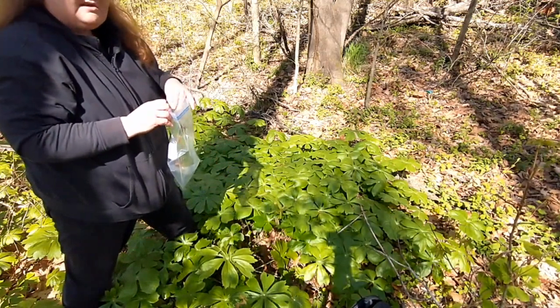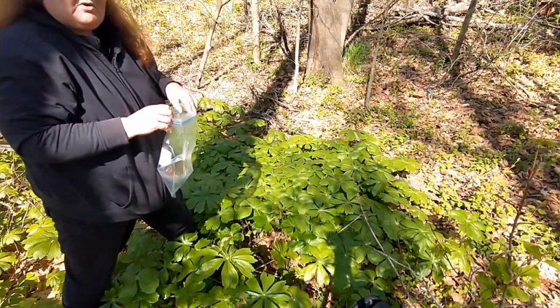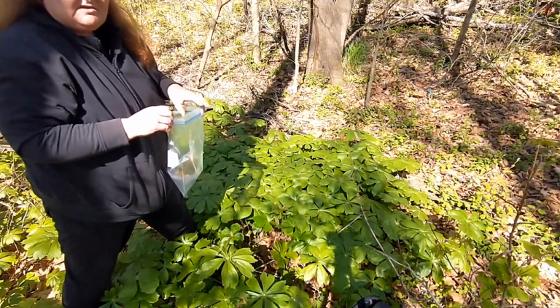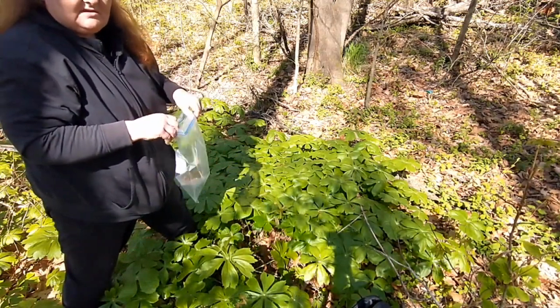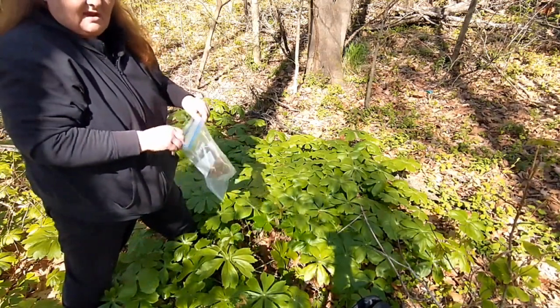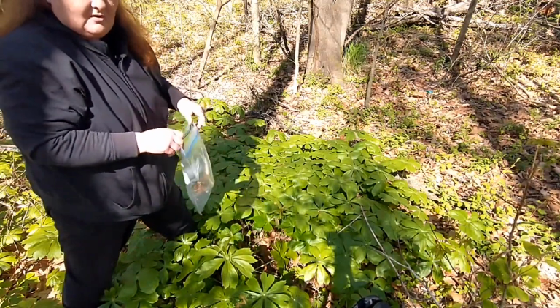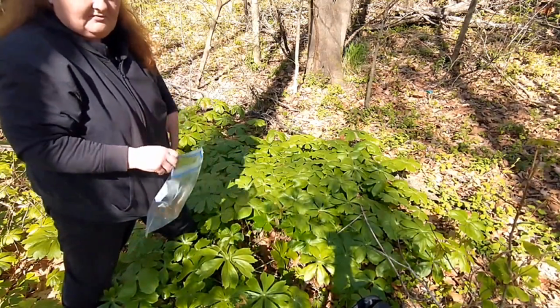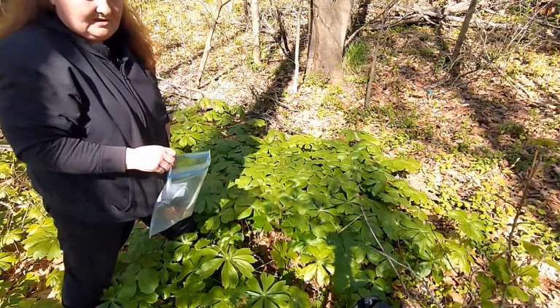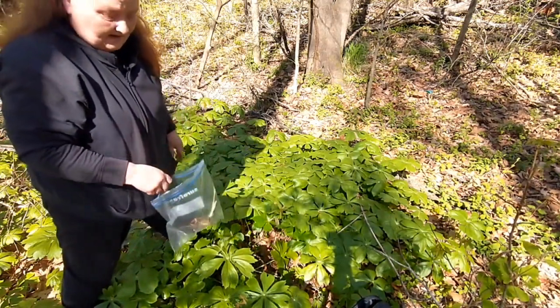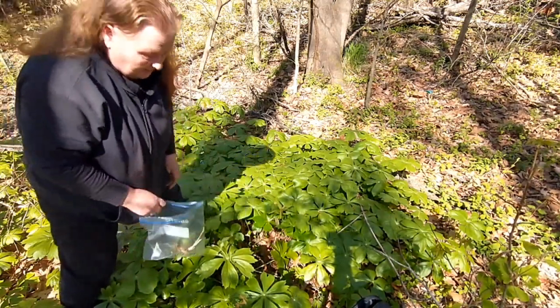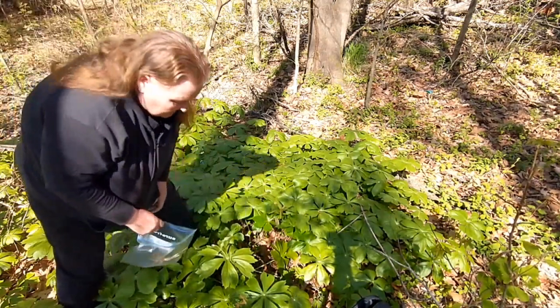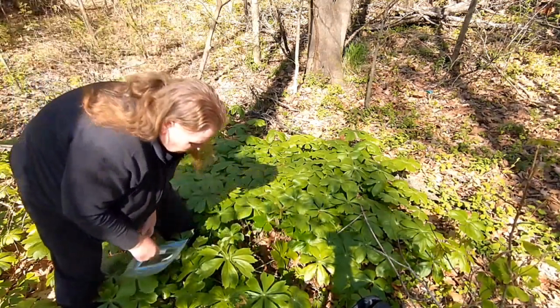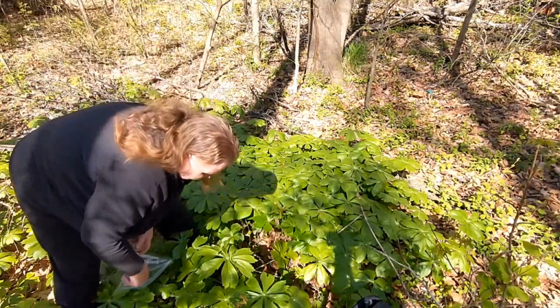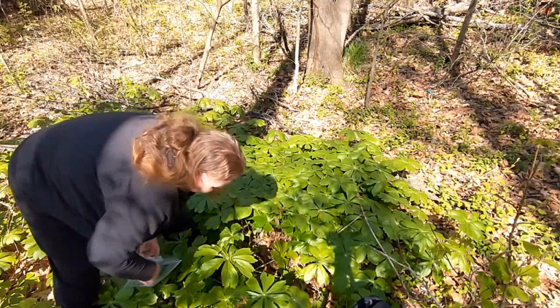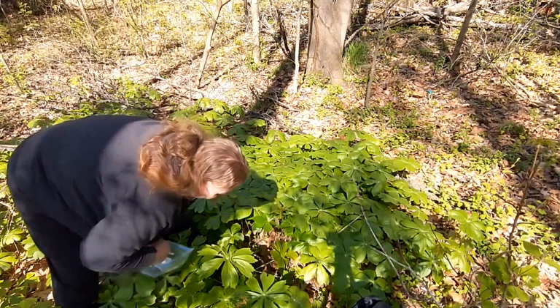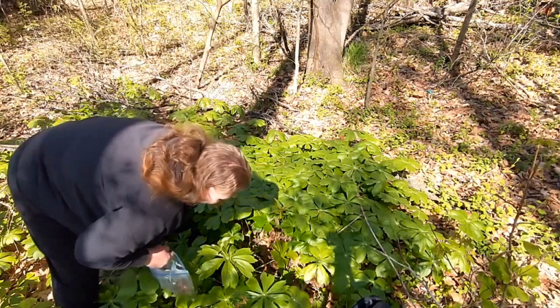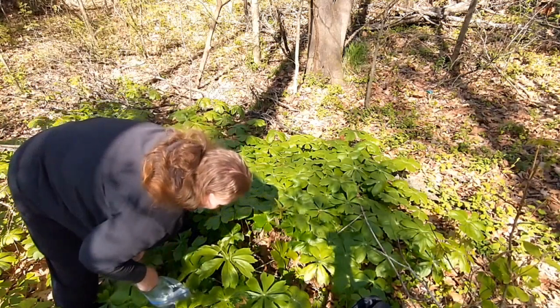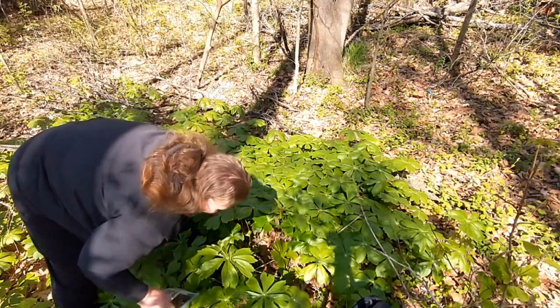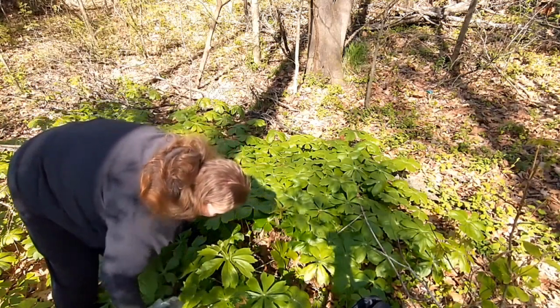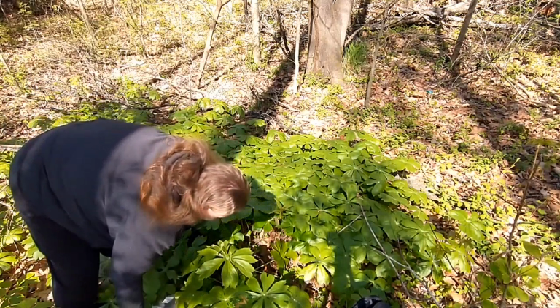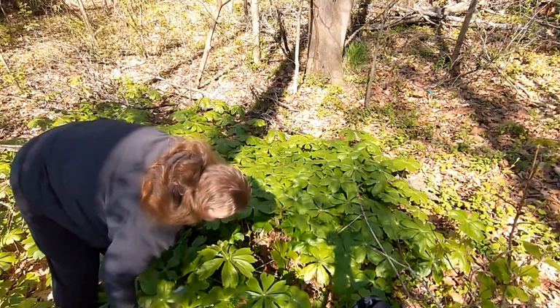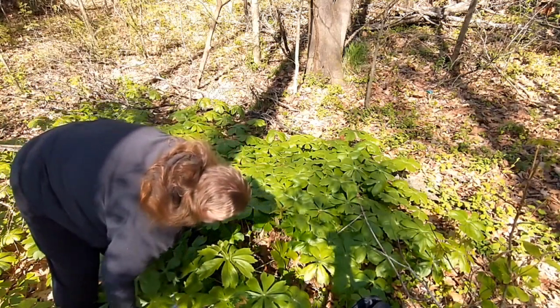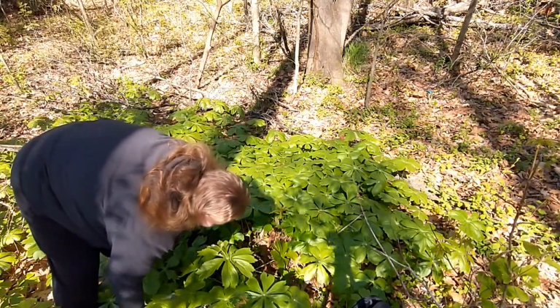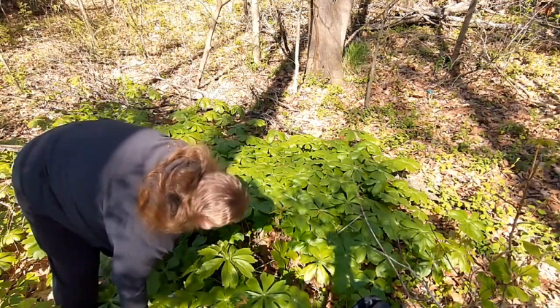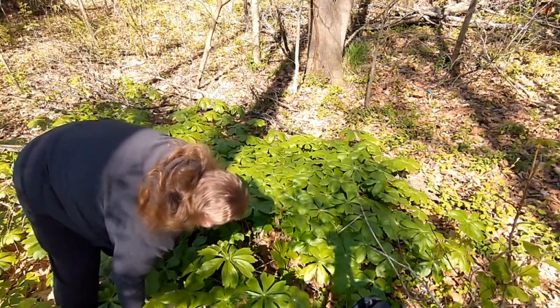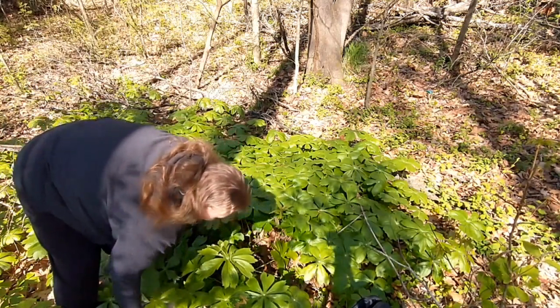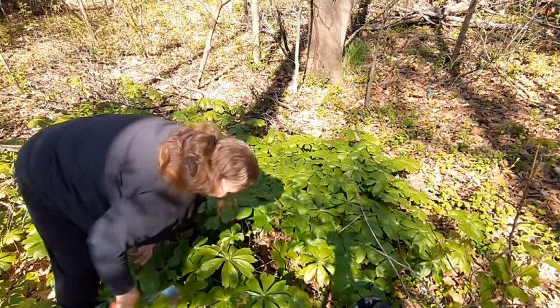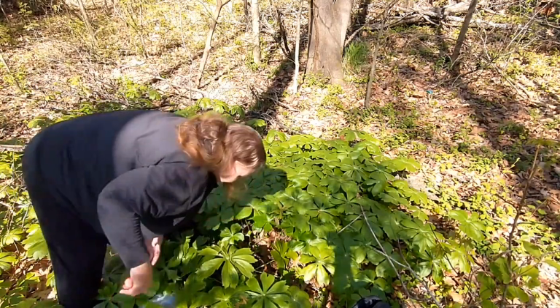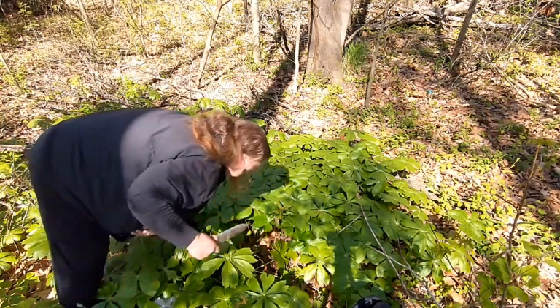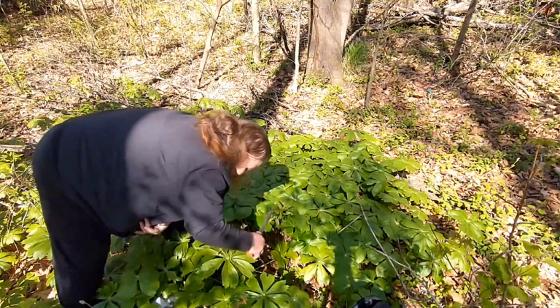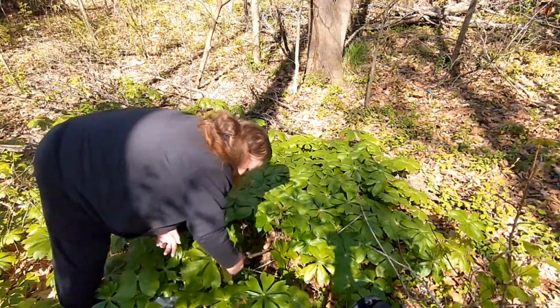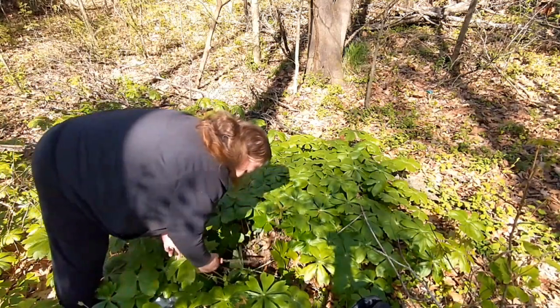This plant is poisonous. I will keep this separated from the other plants that I'll be harvesting today.